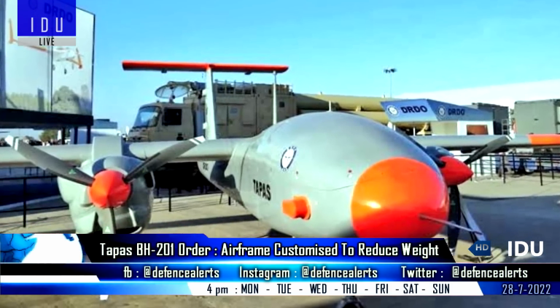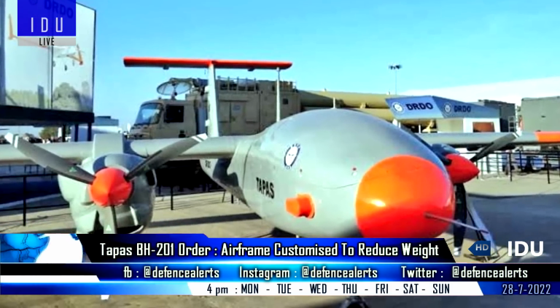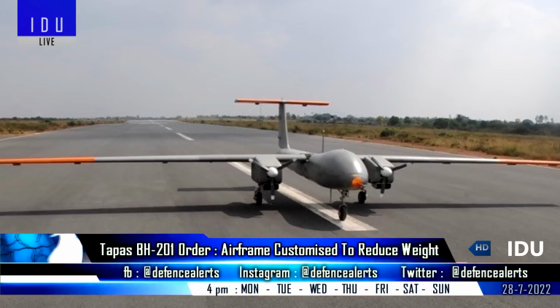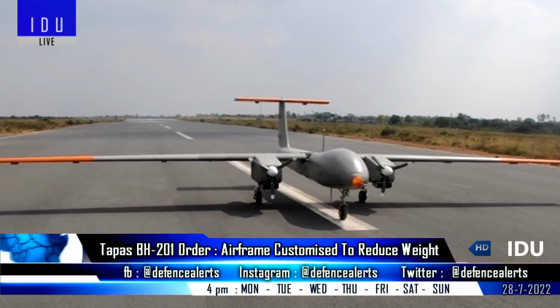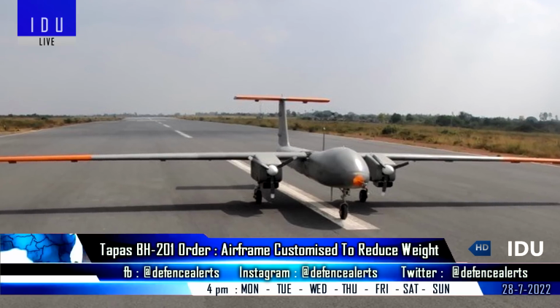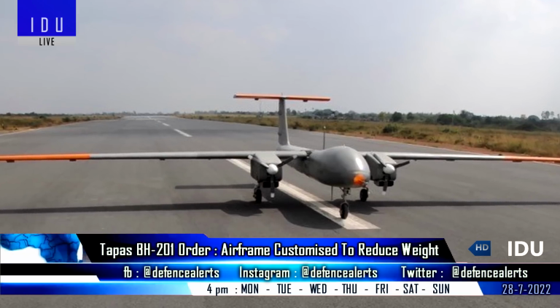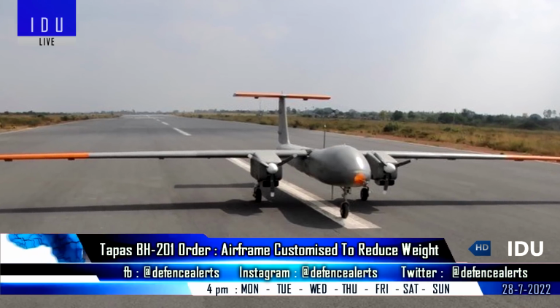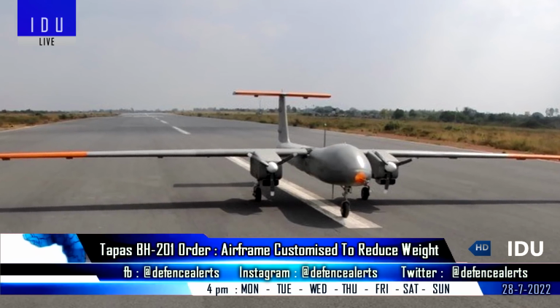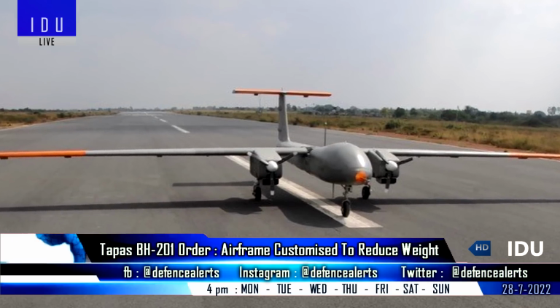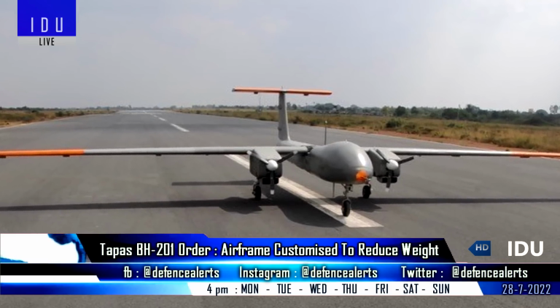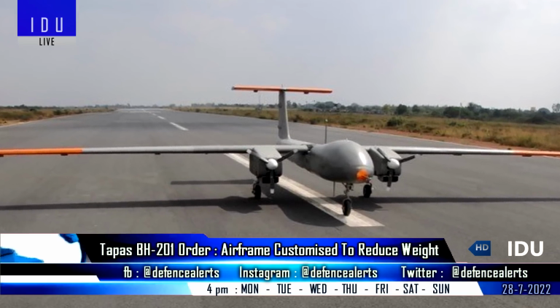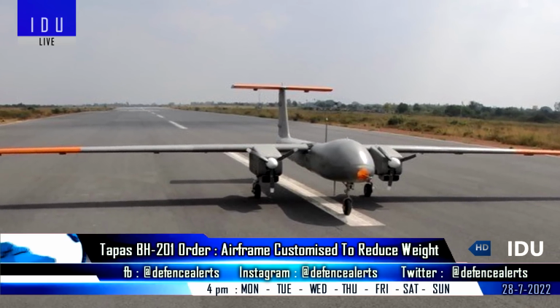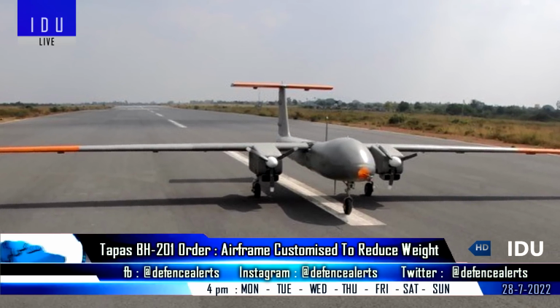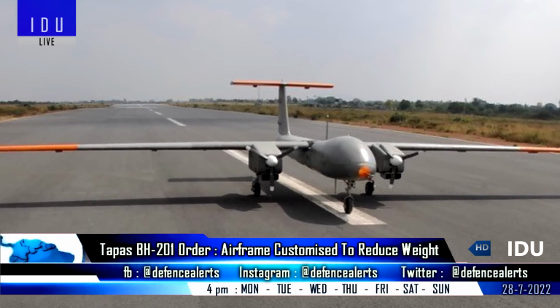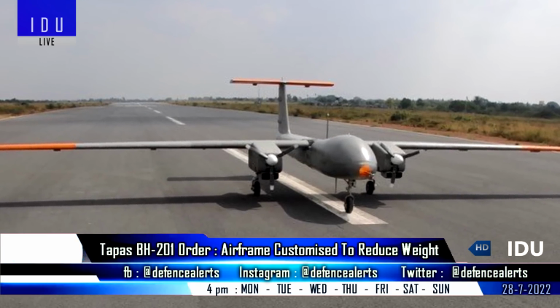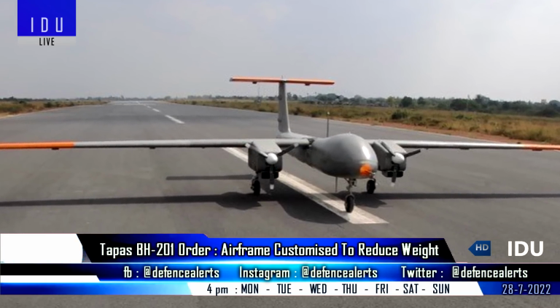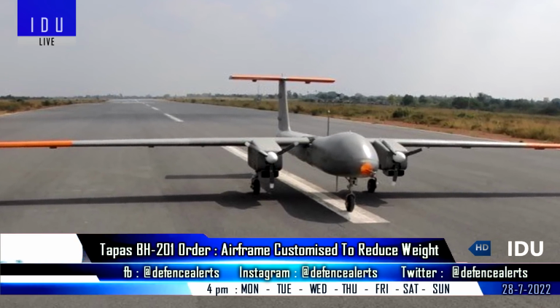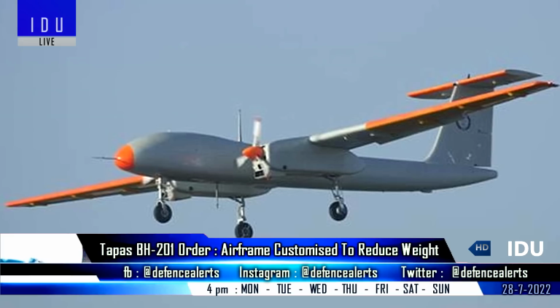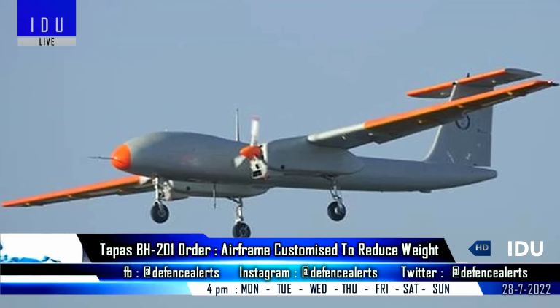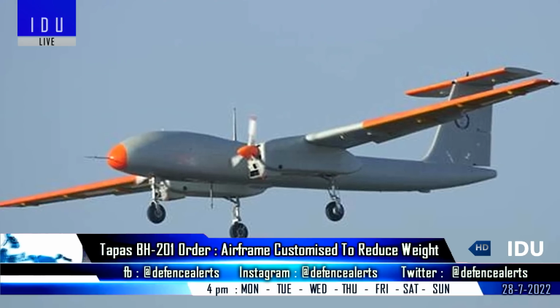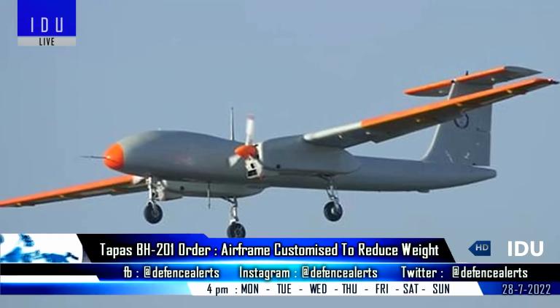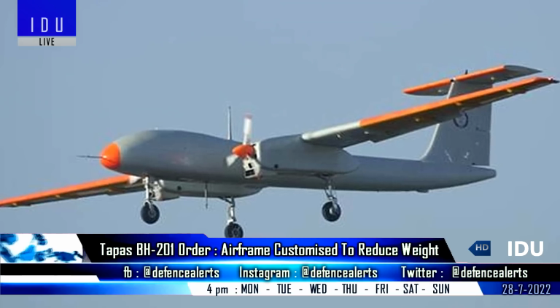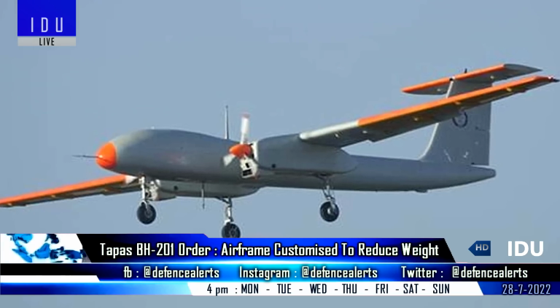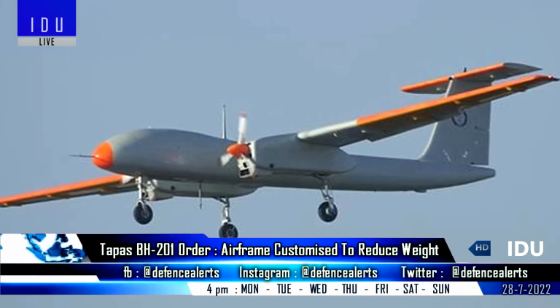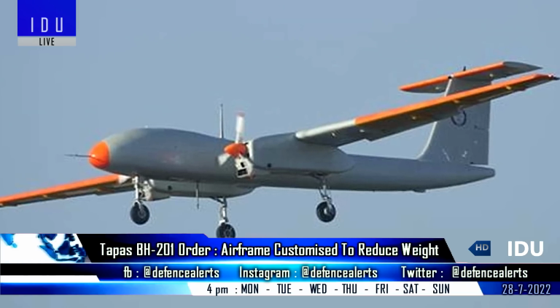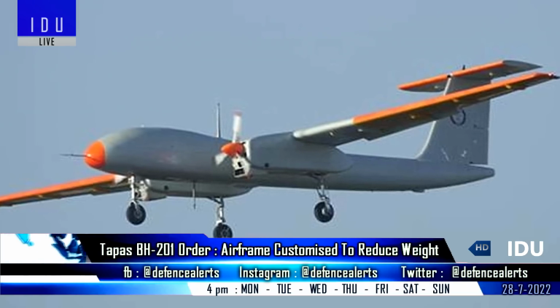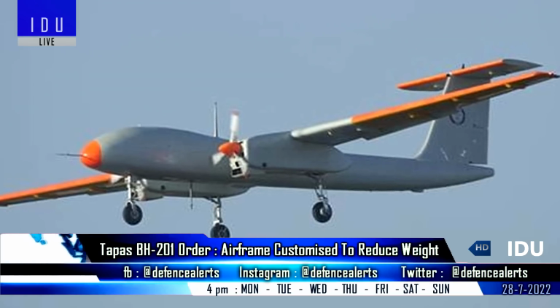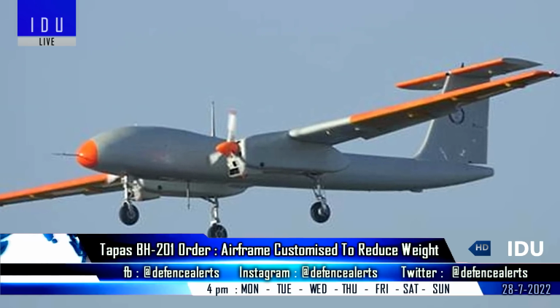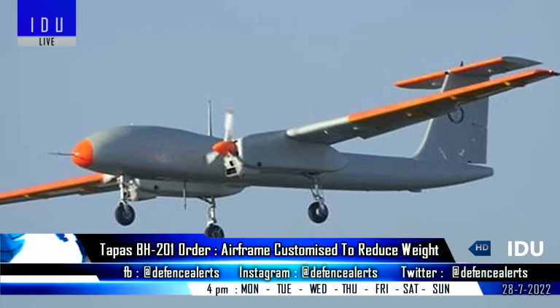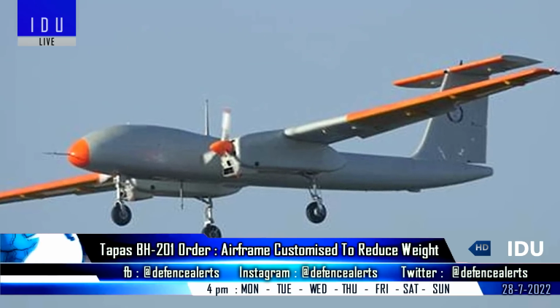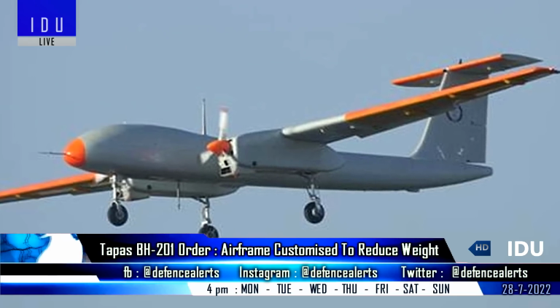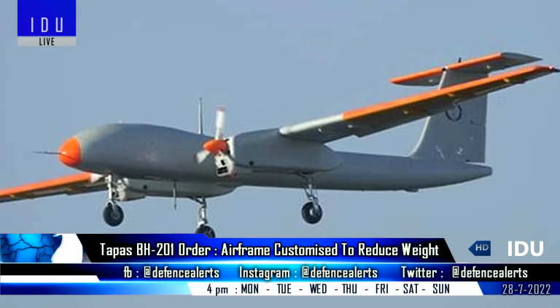A total of 60 units will be inducted by the Indian Army, 12 units by the Air Force, and 4 units by the Navy.